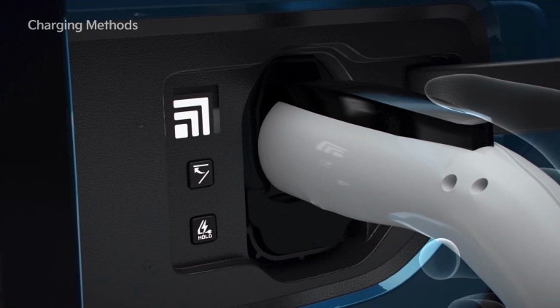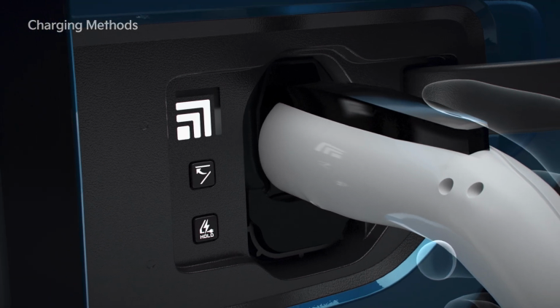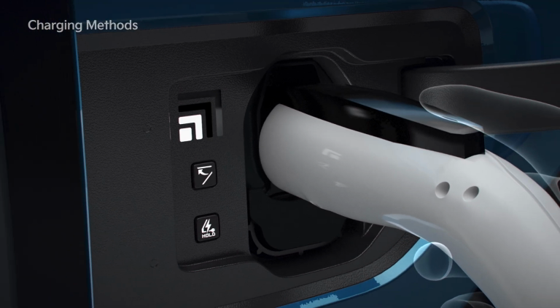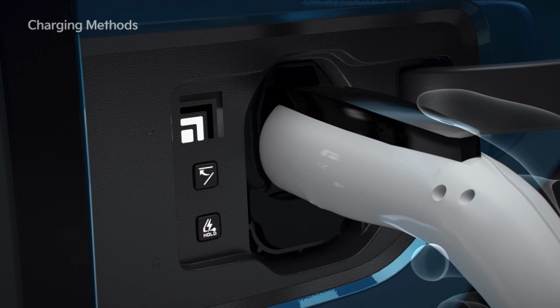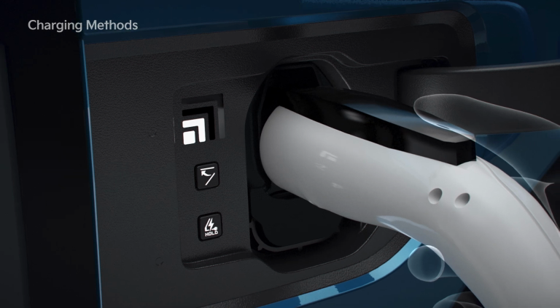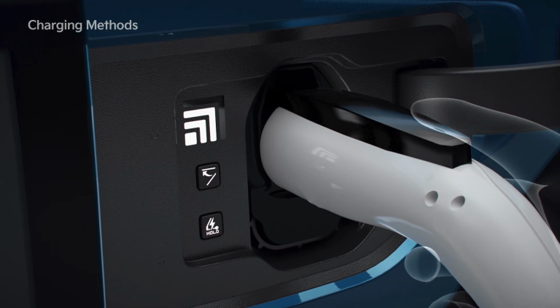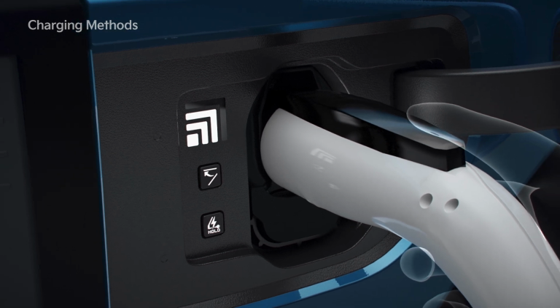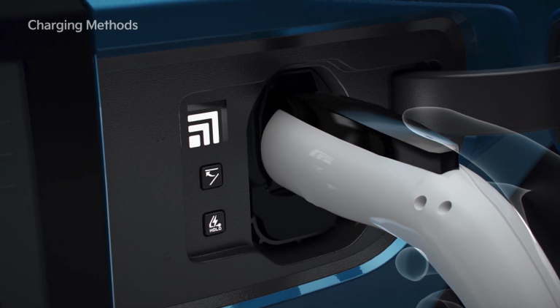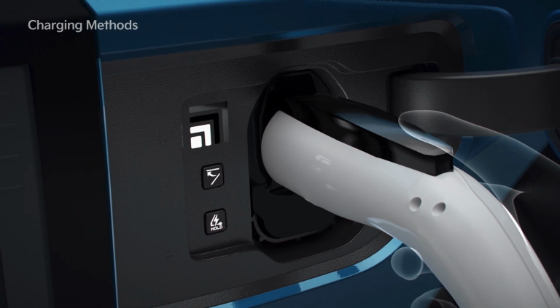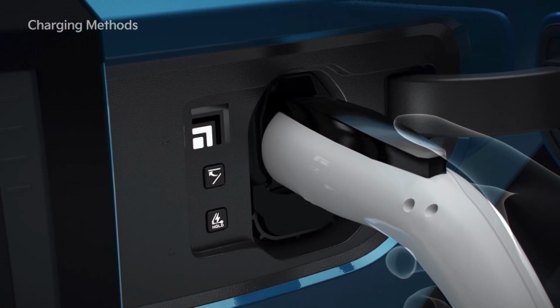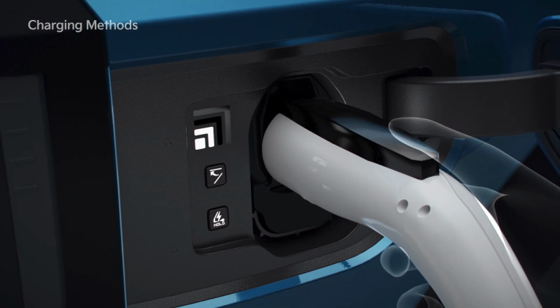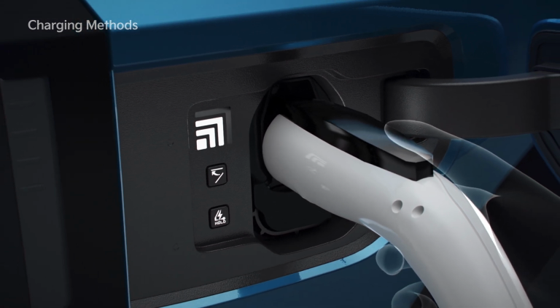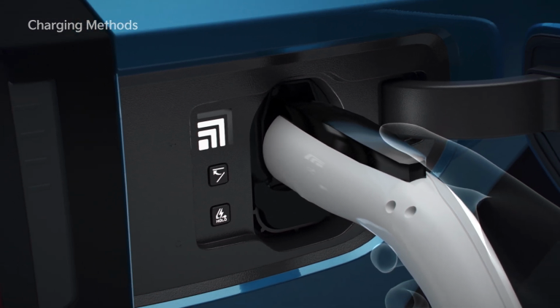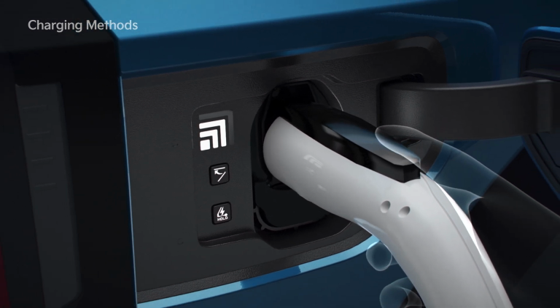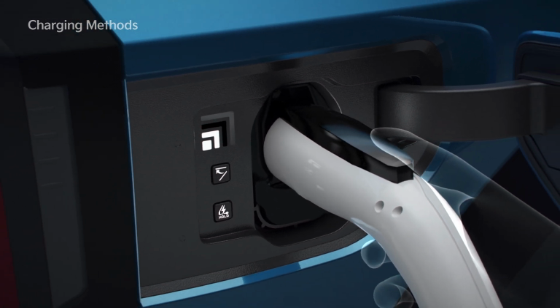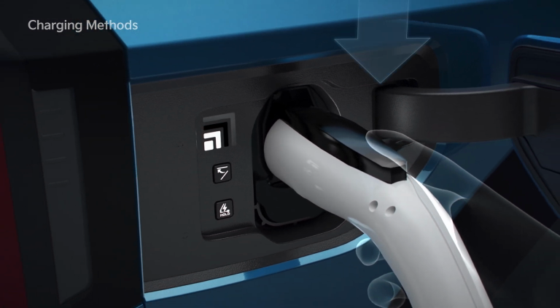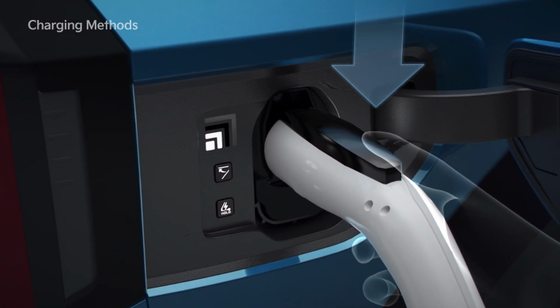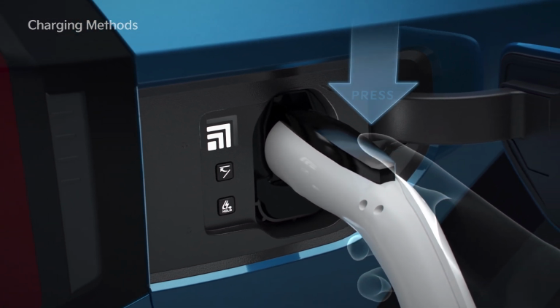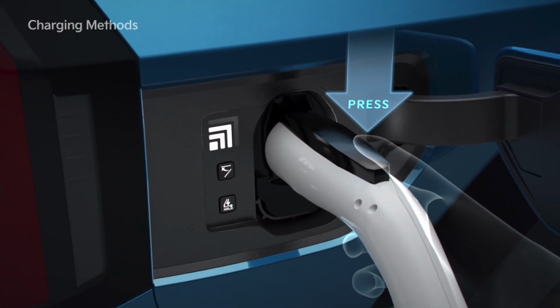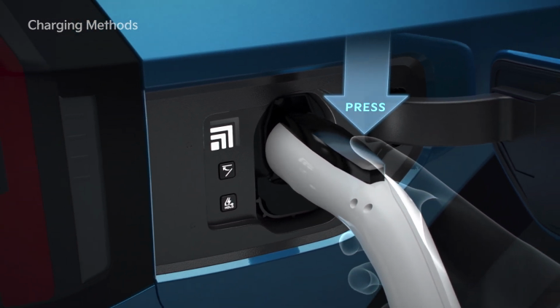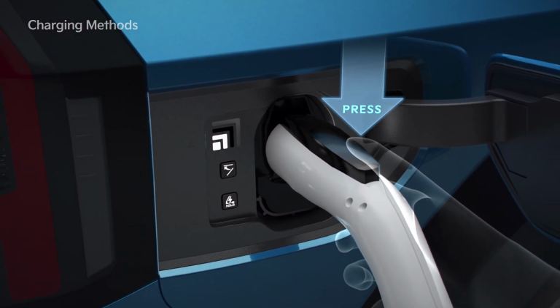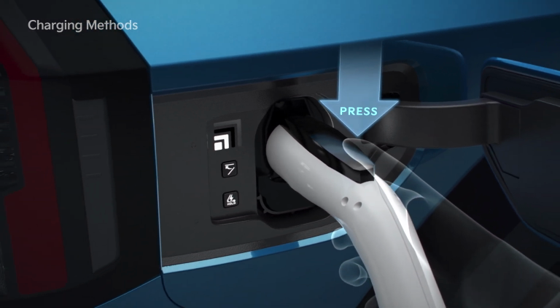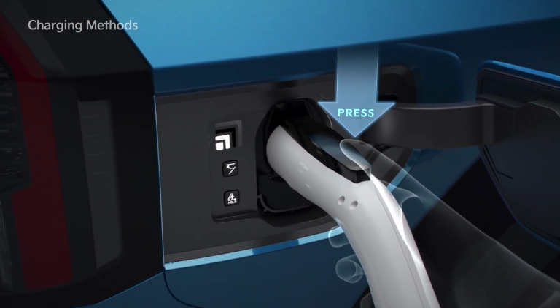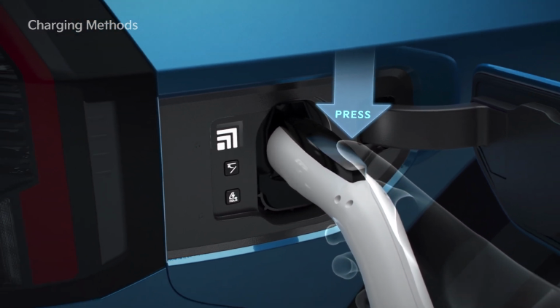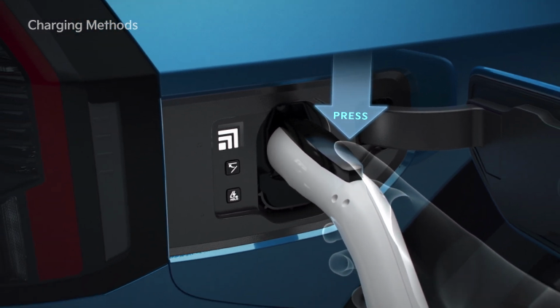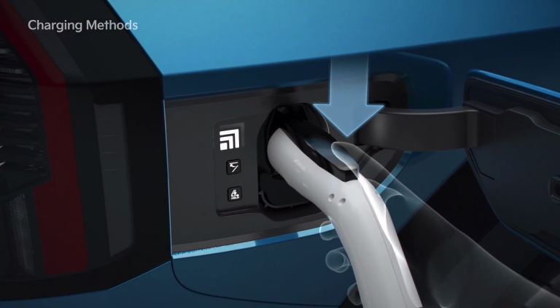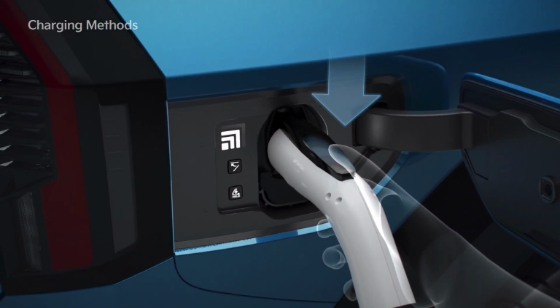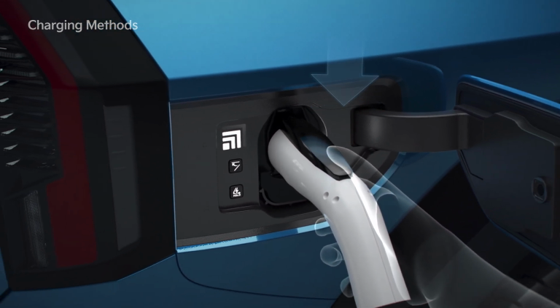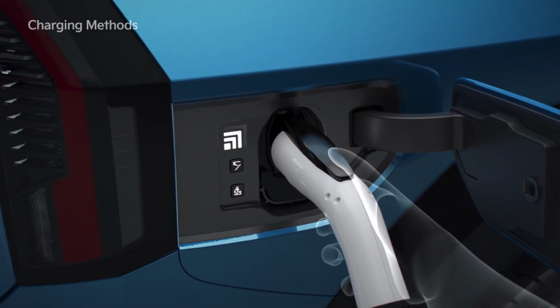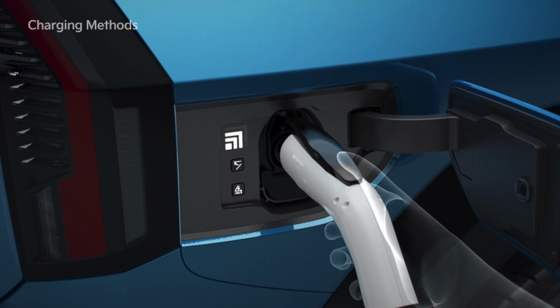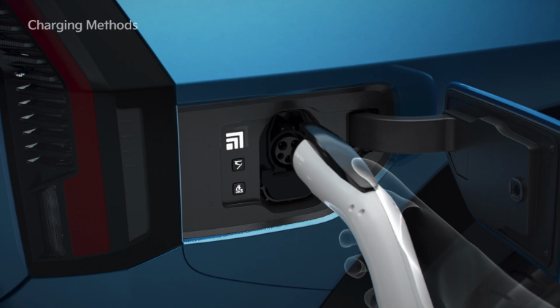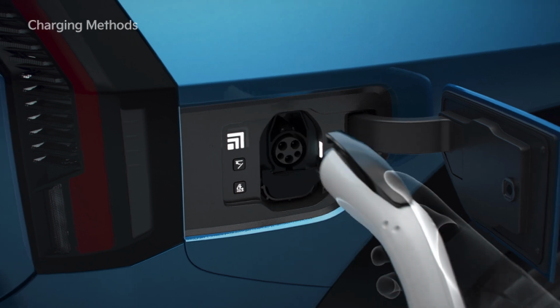When charging is complete, hold the handle of the charging connector and press the unlock button, then pull and disconnect it.